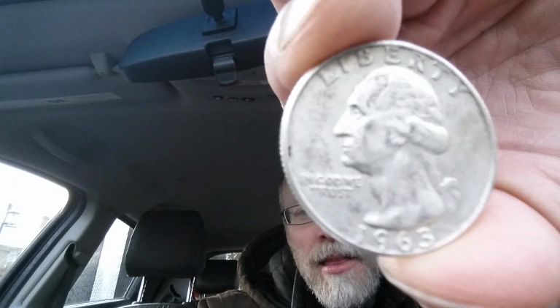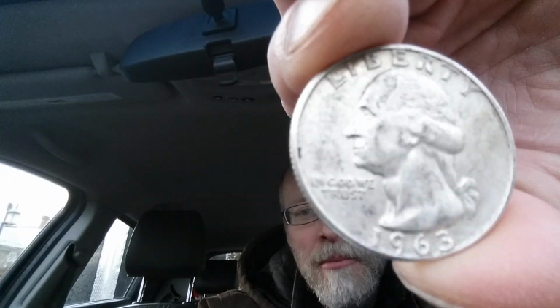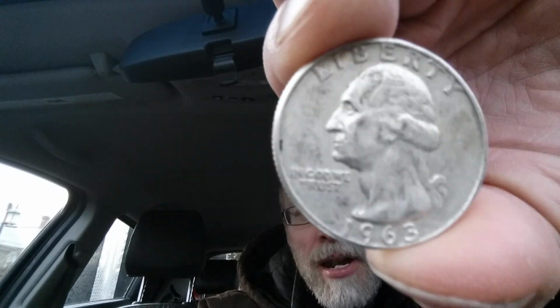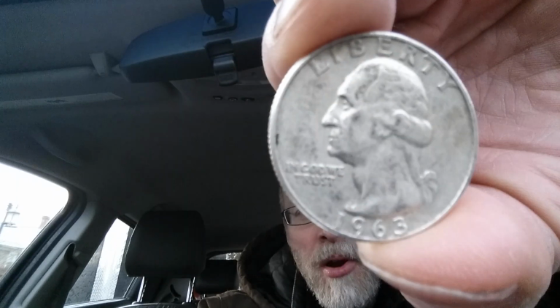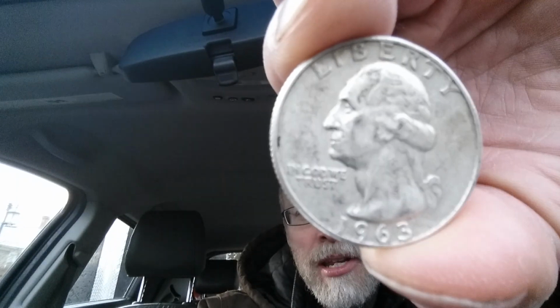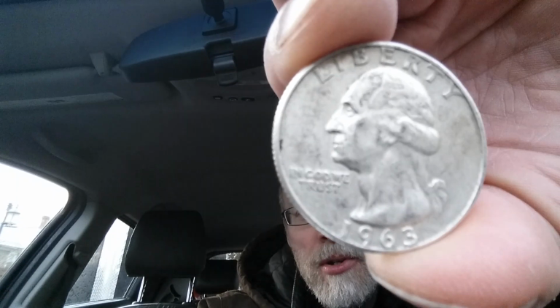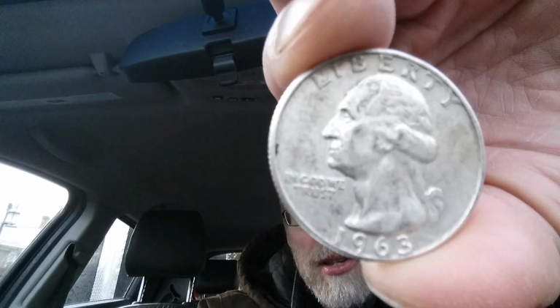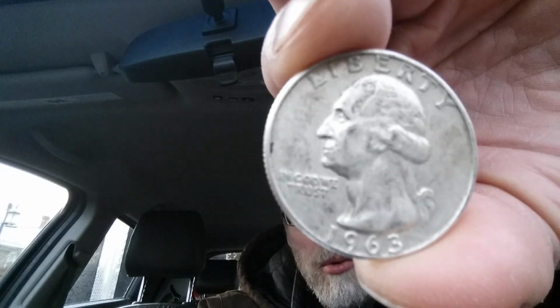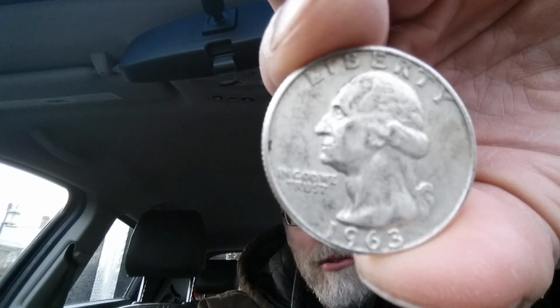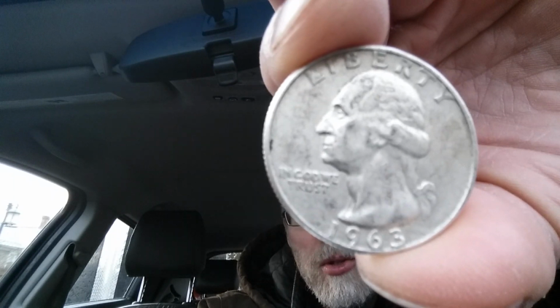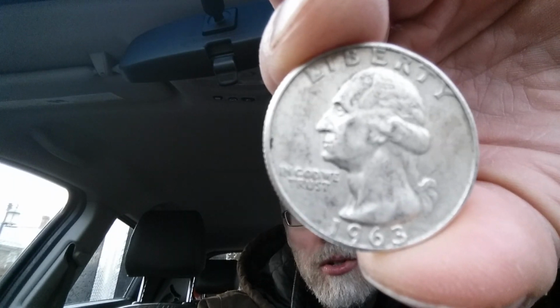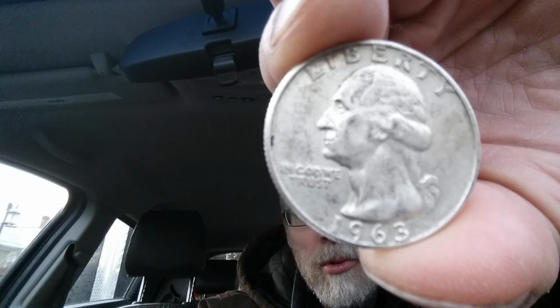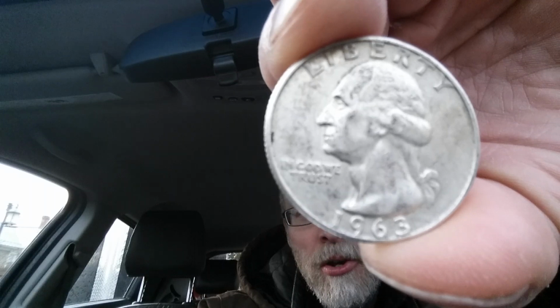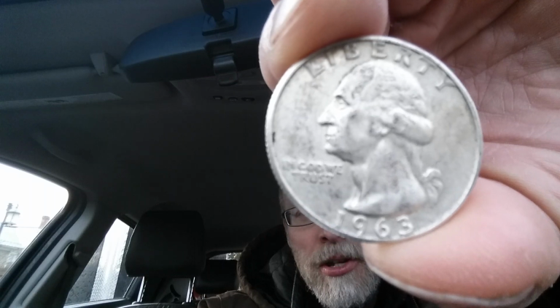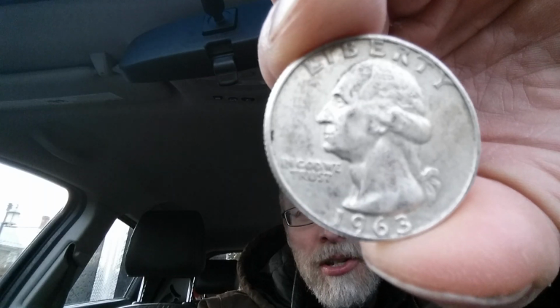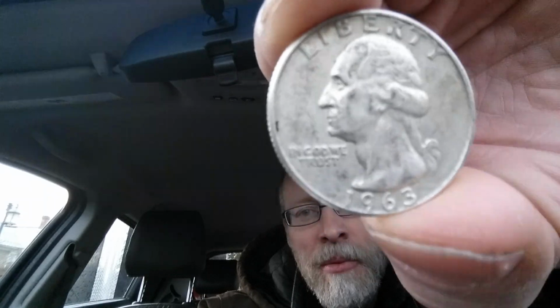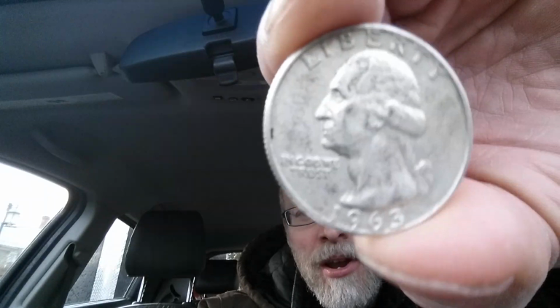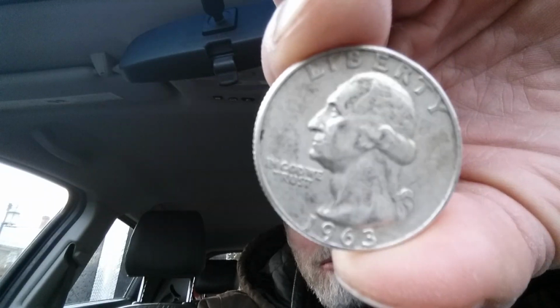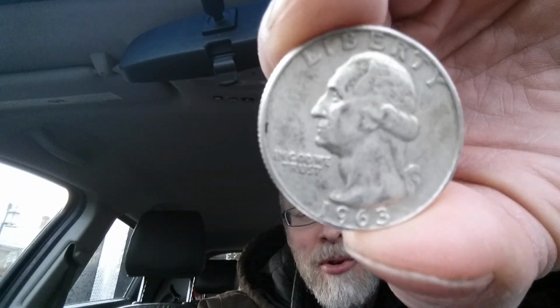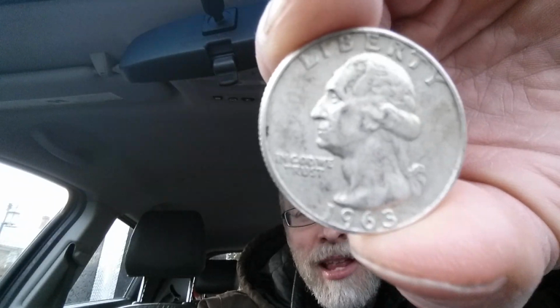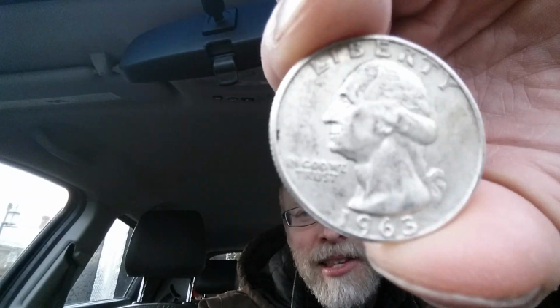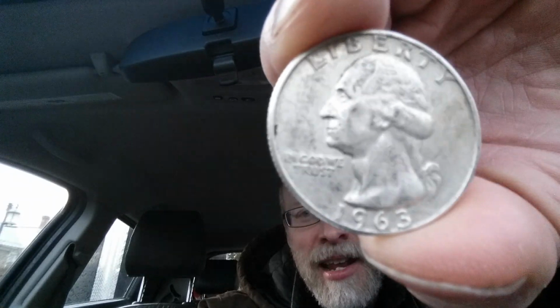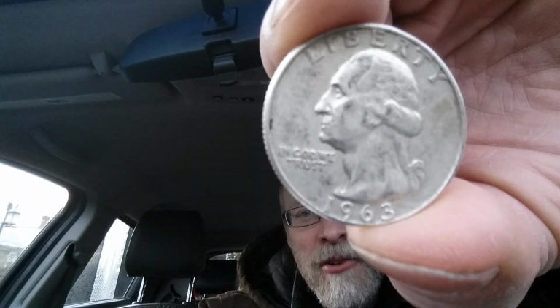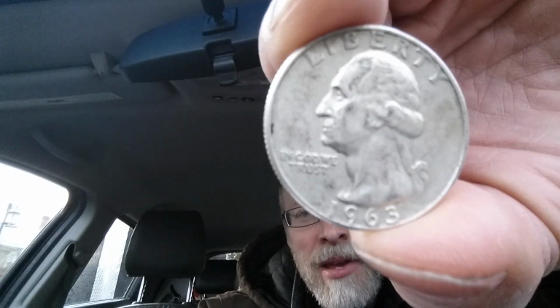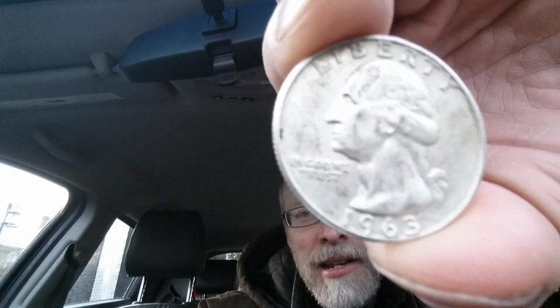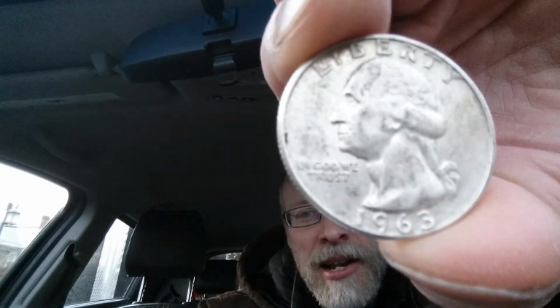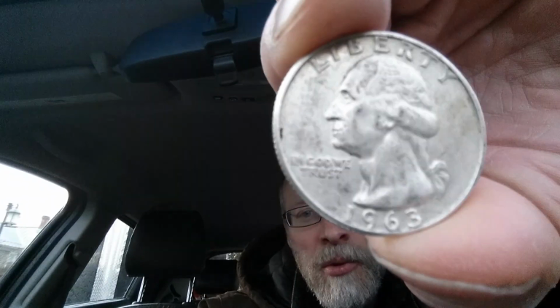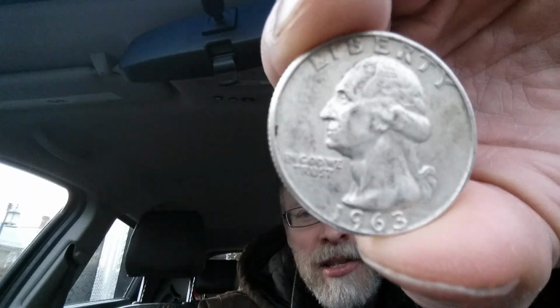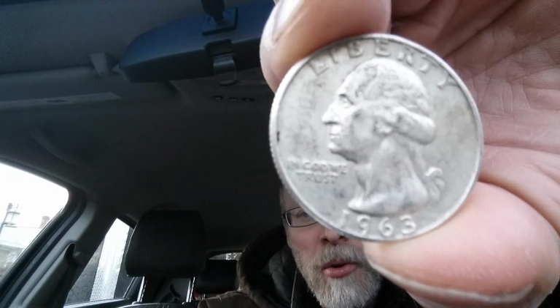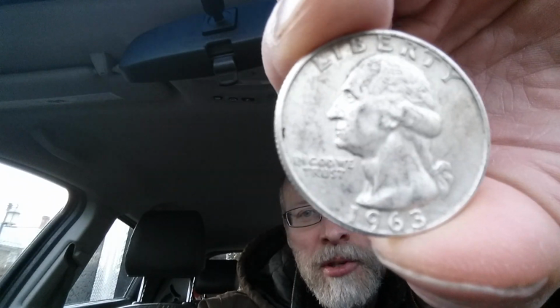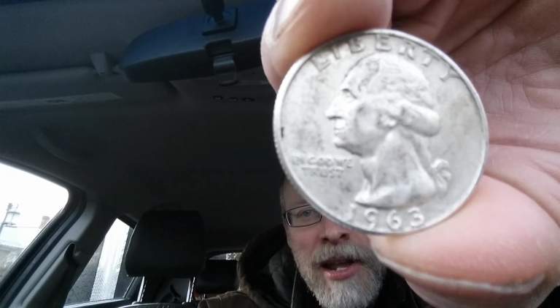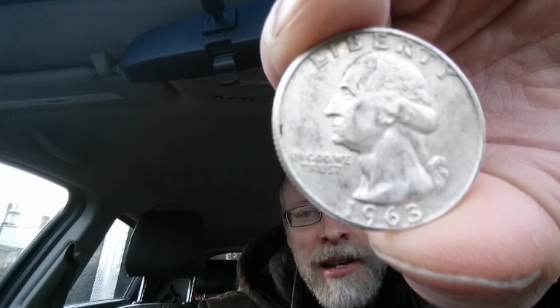The mint mark D, which is on the reverse — which I'll show you in just a moment — represents the Denver Mint. That is where this coin was minted.